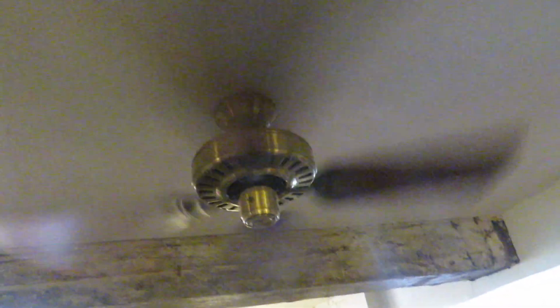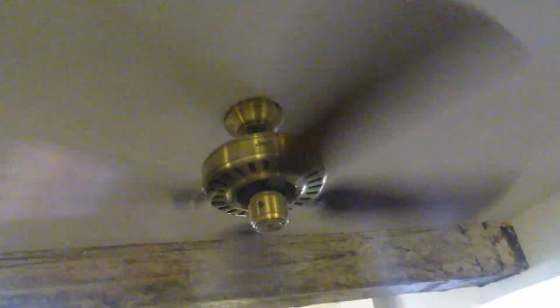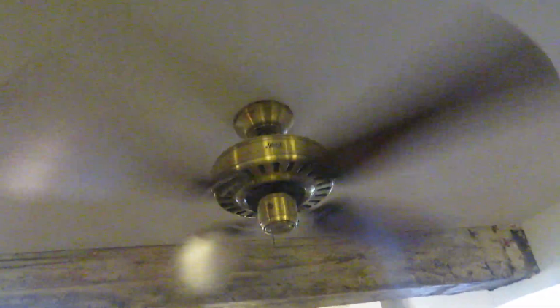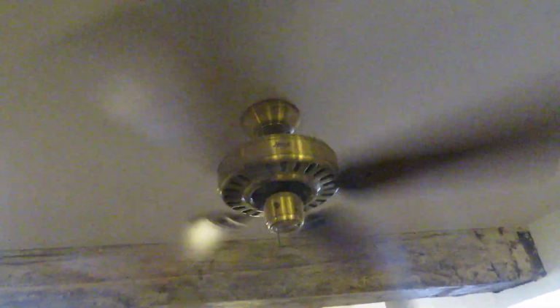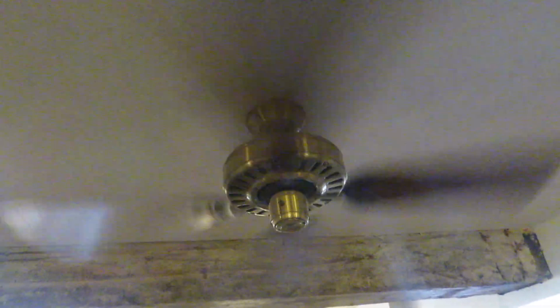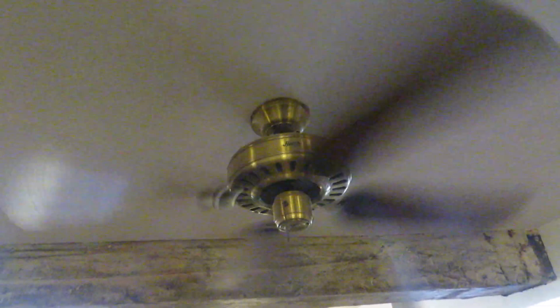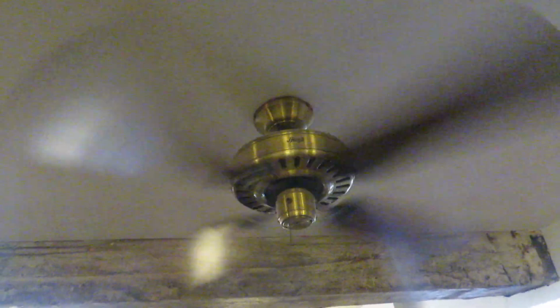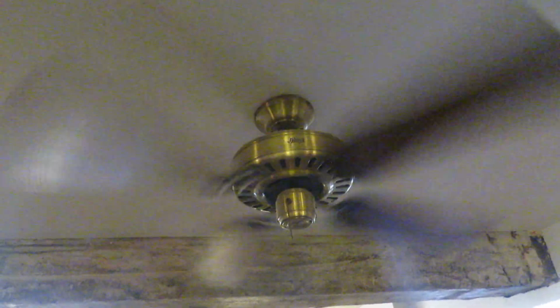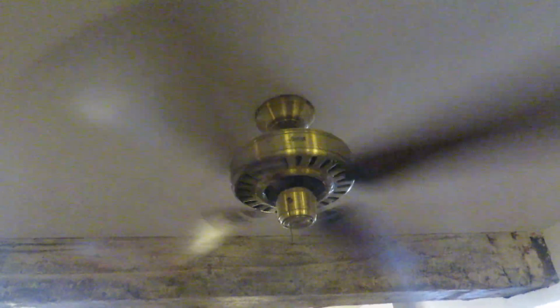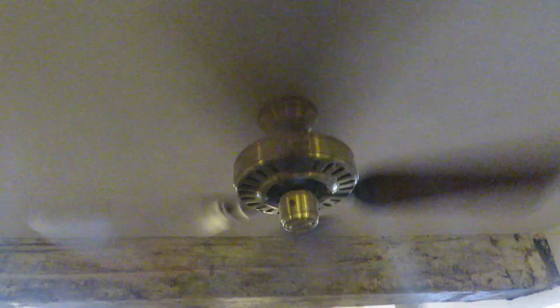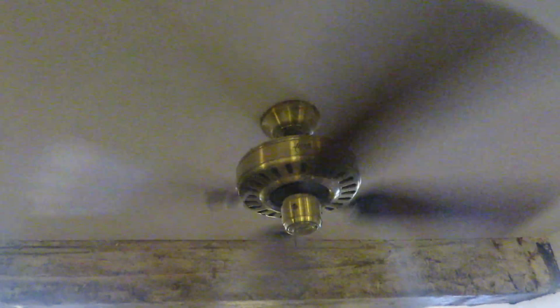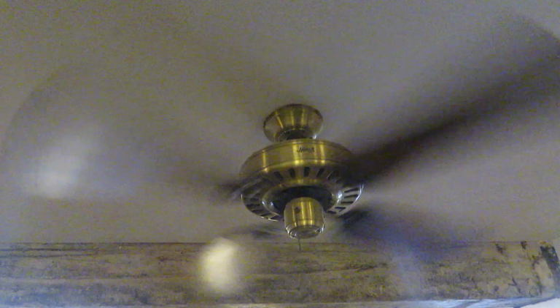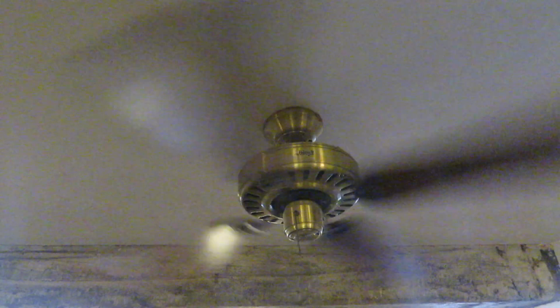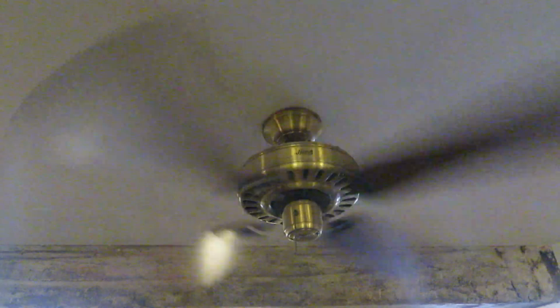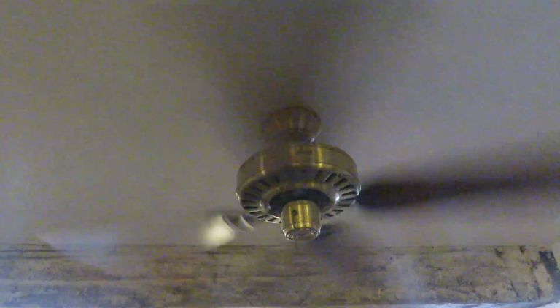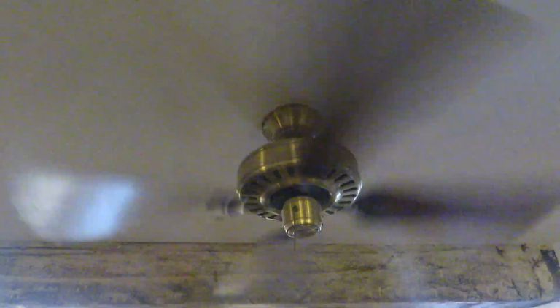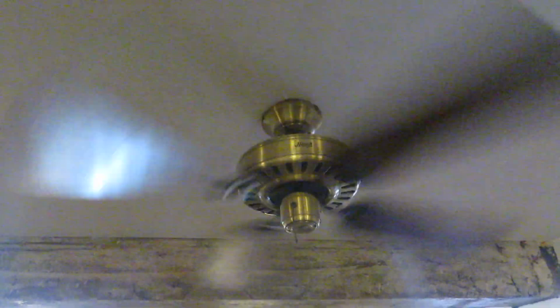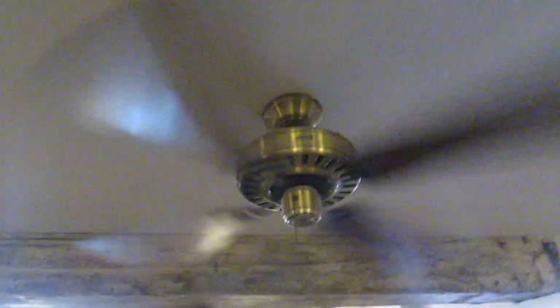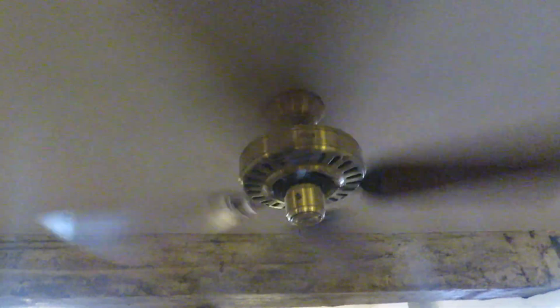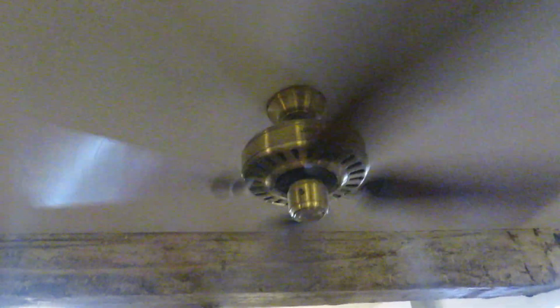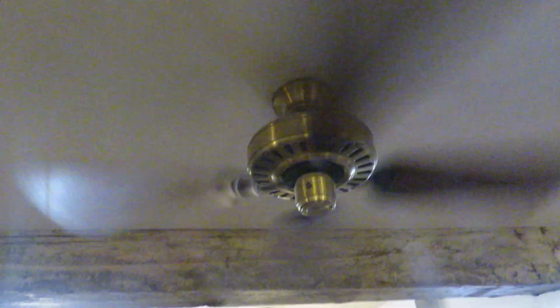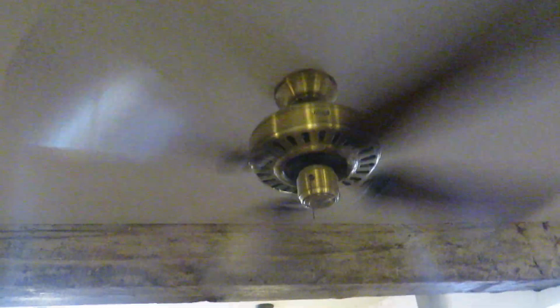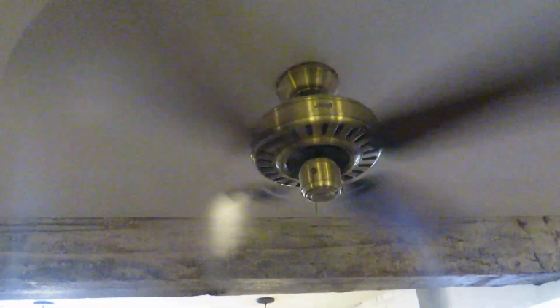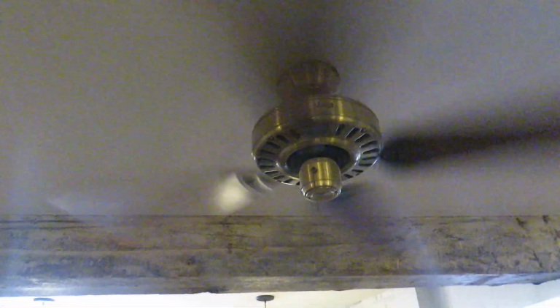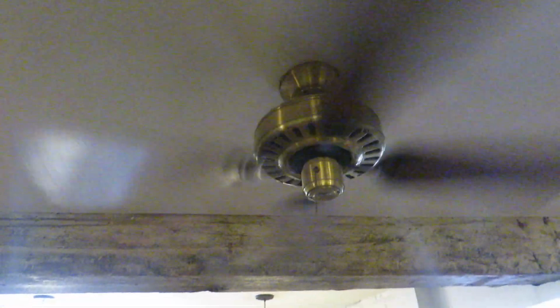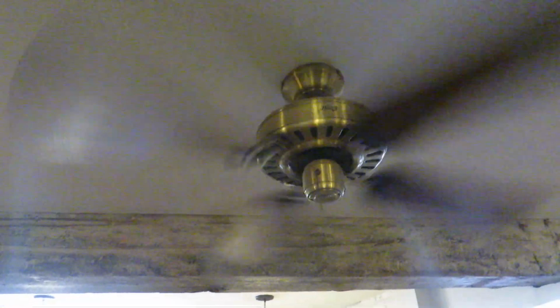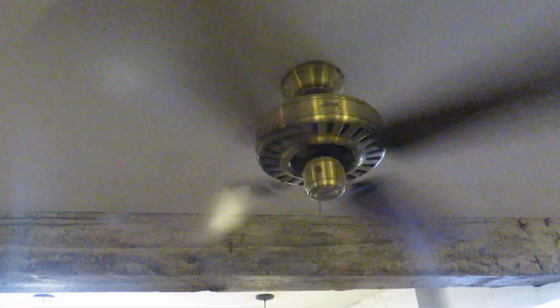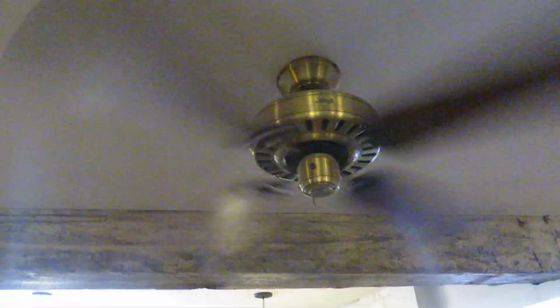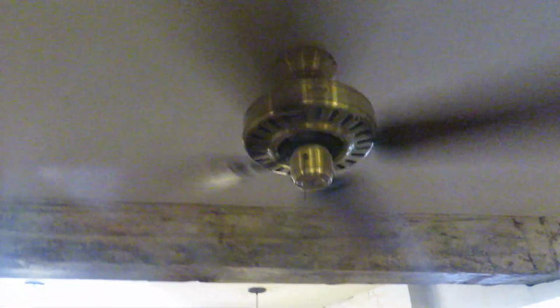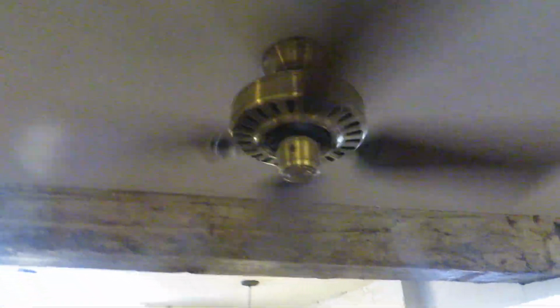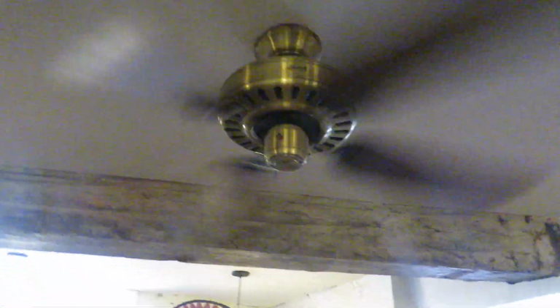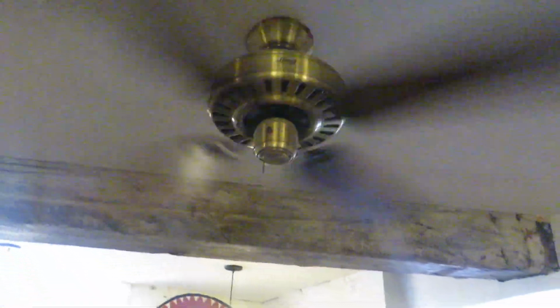These fans are silent, have some wobble, and look good about hair.